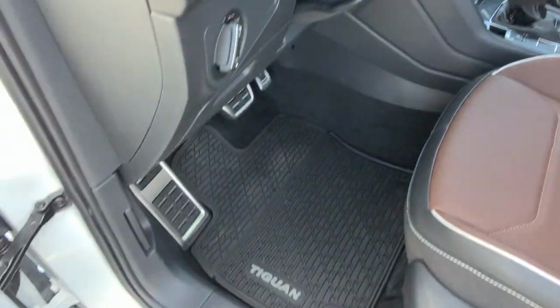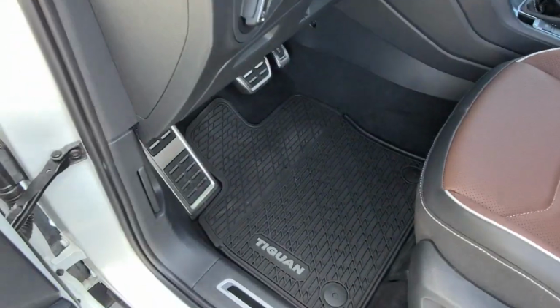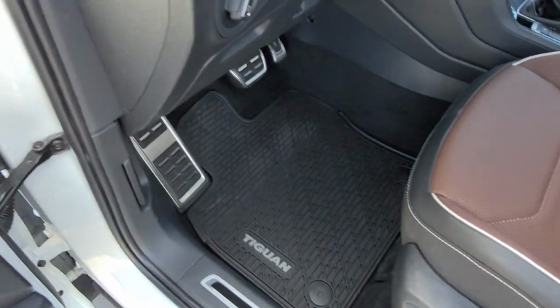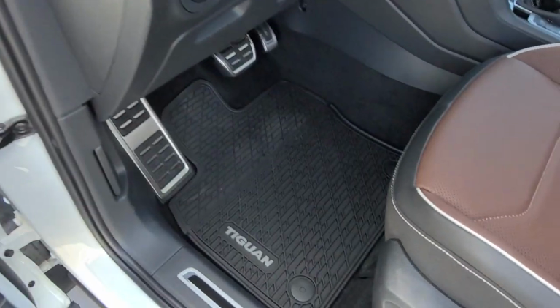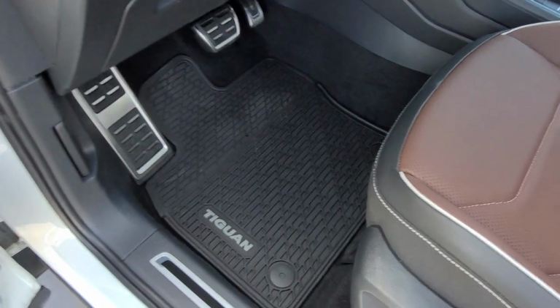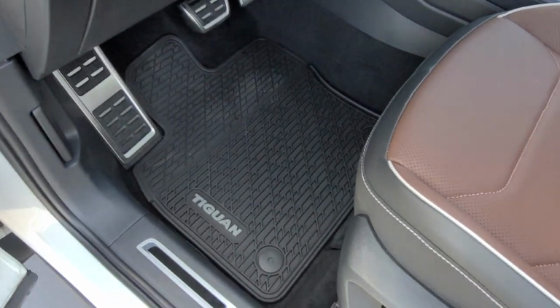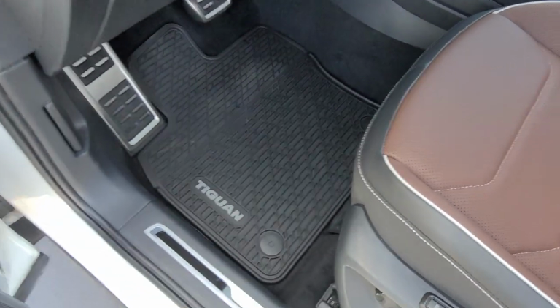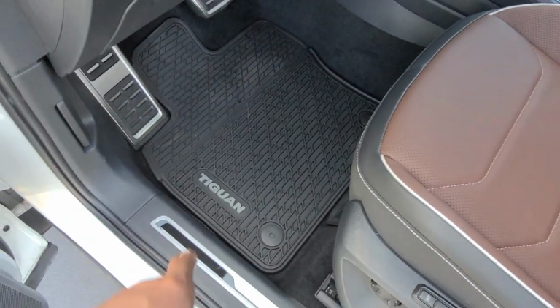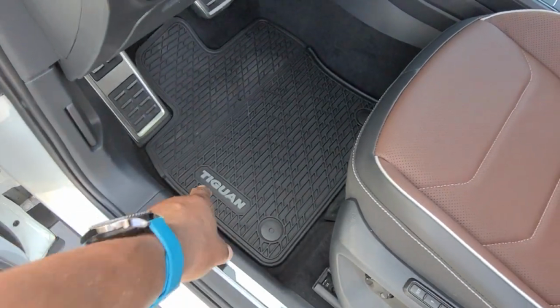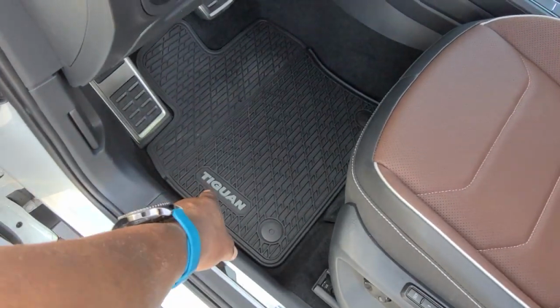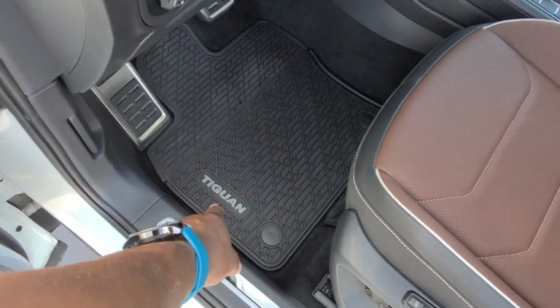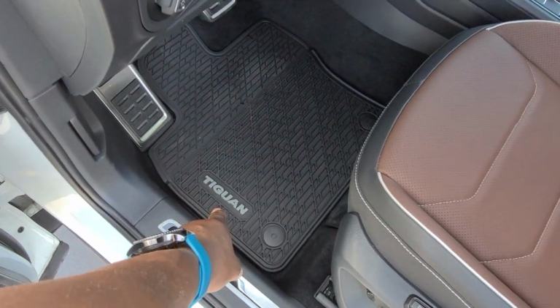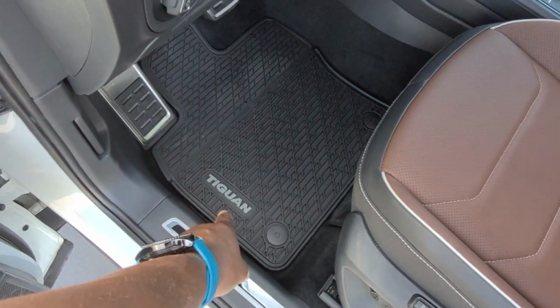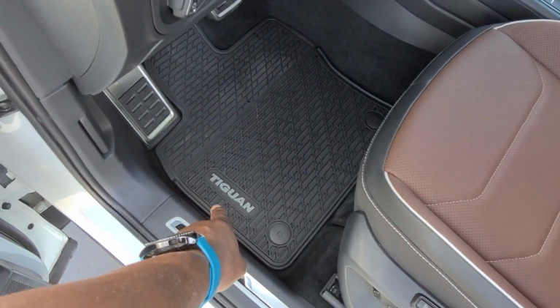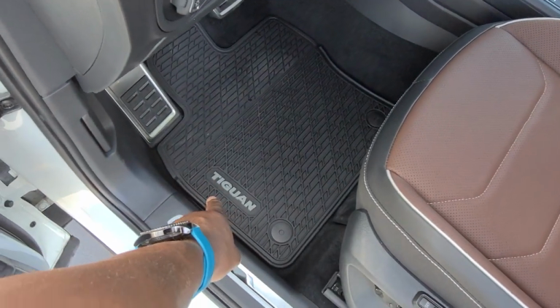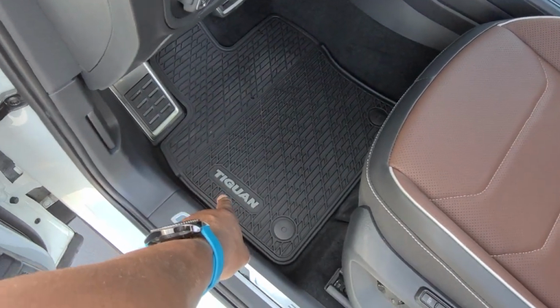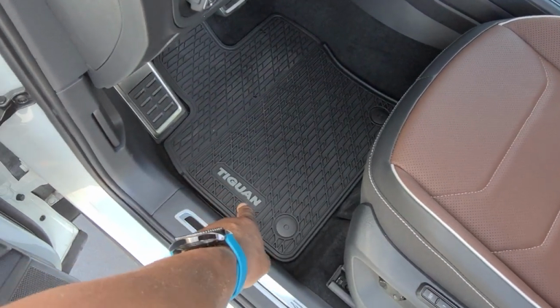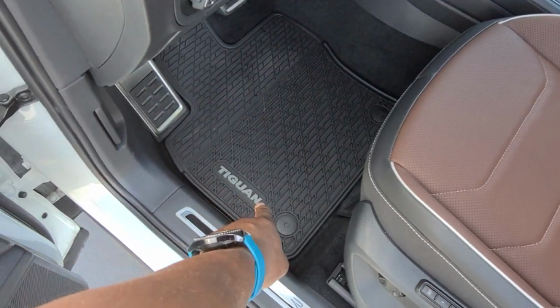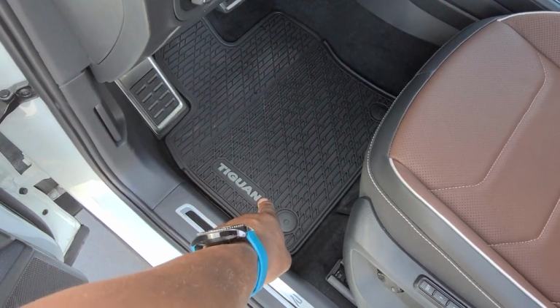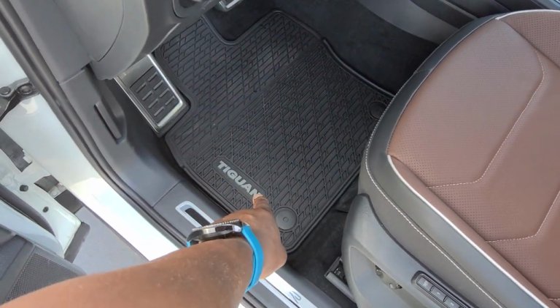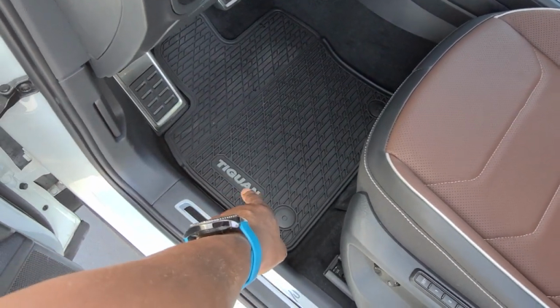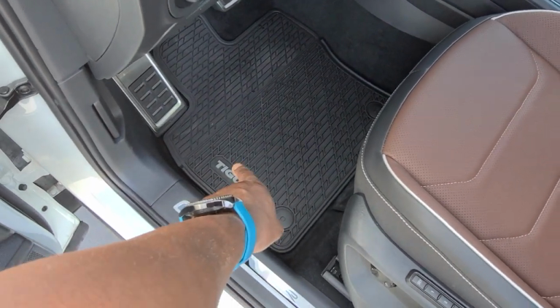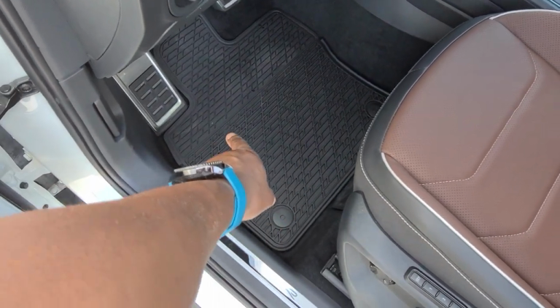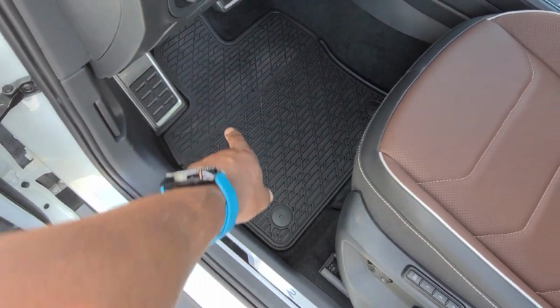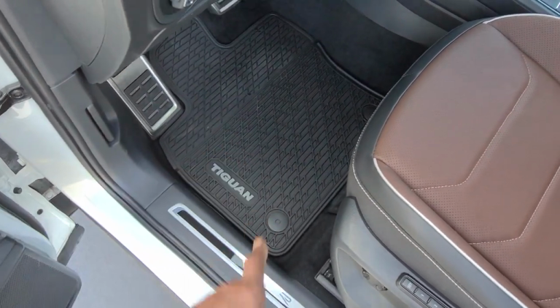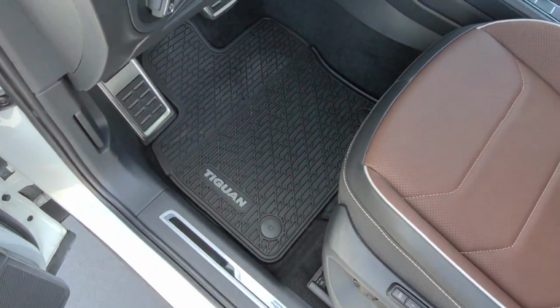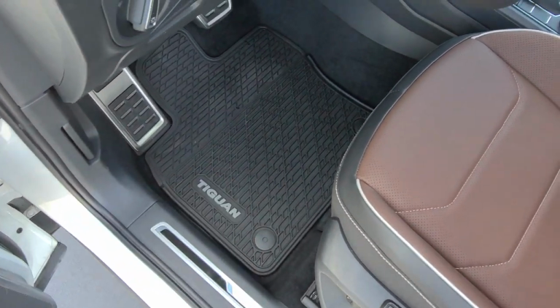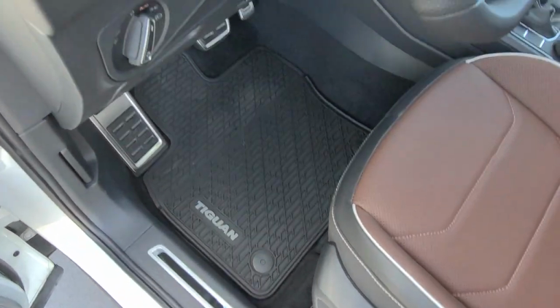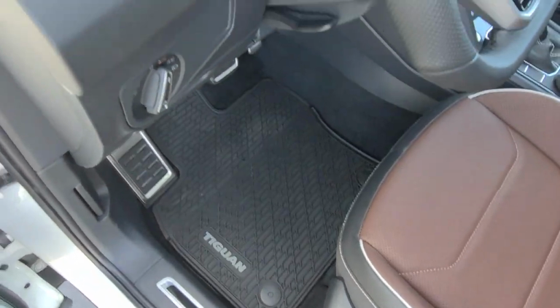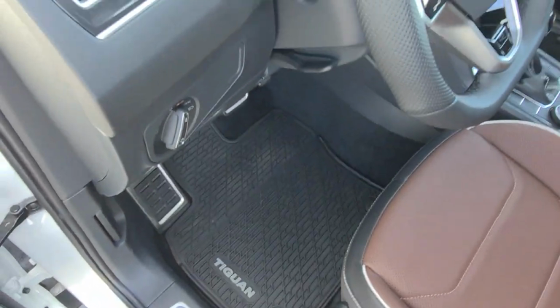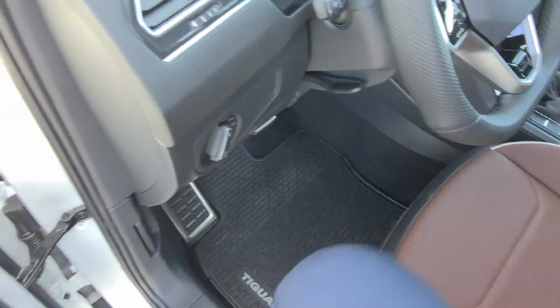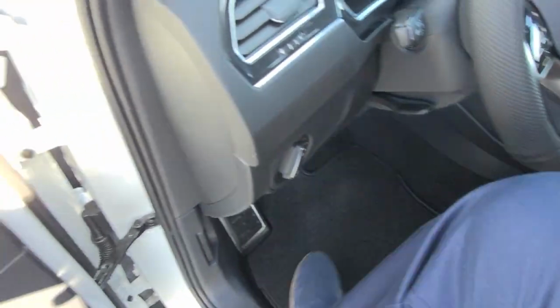Here's a look at the monster mats that say Tiguan on them. They're already installed as this car is ready for delivery.